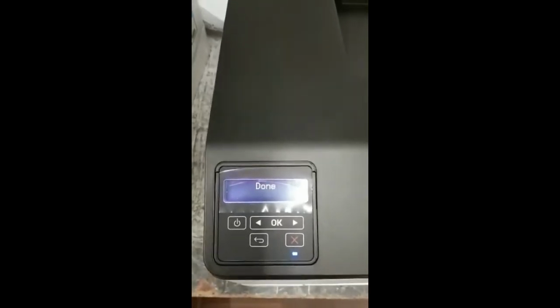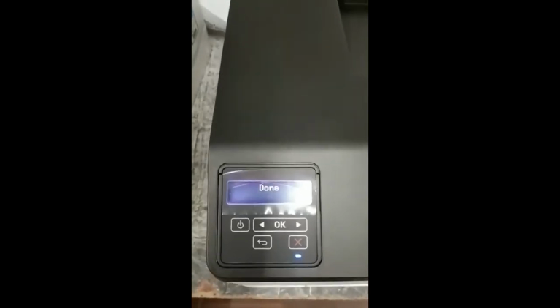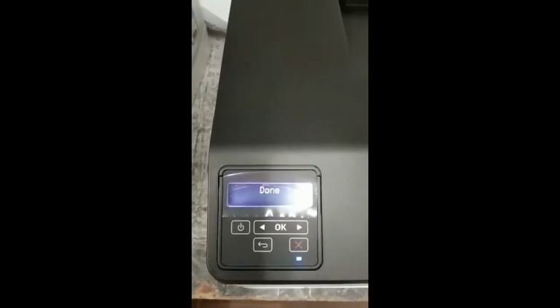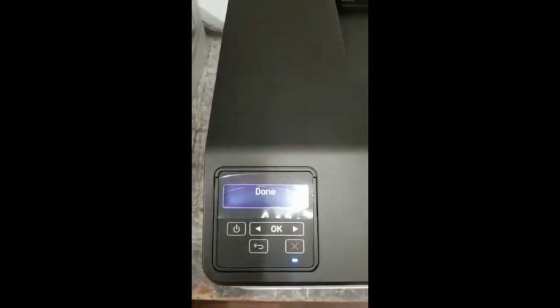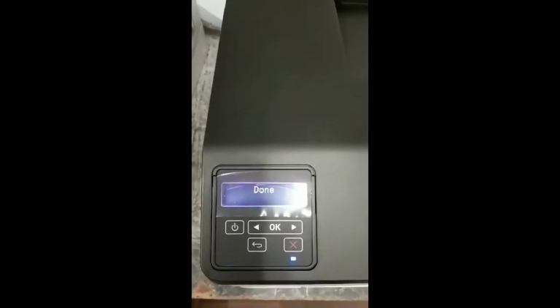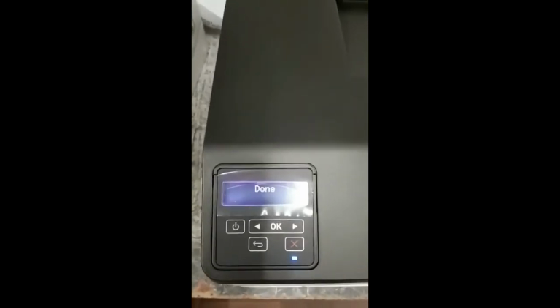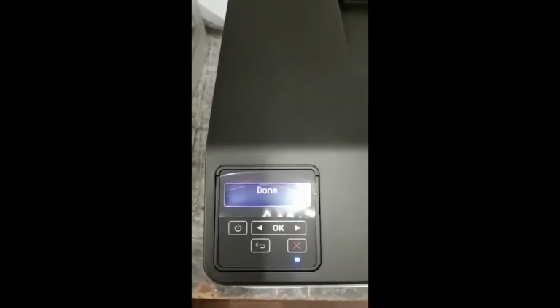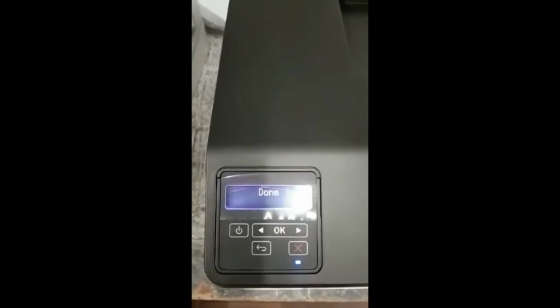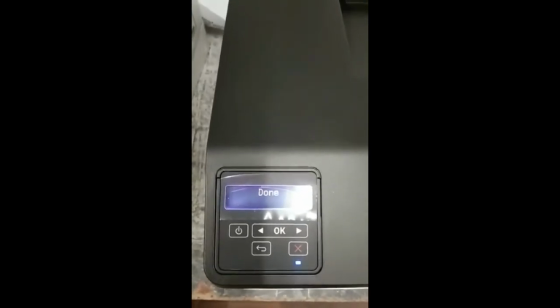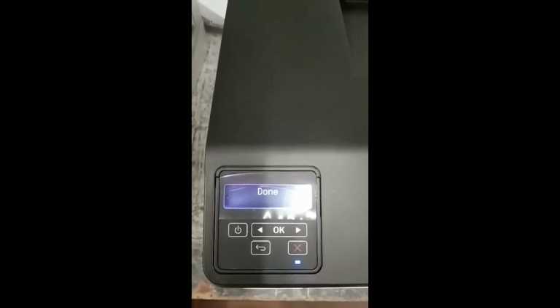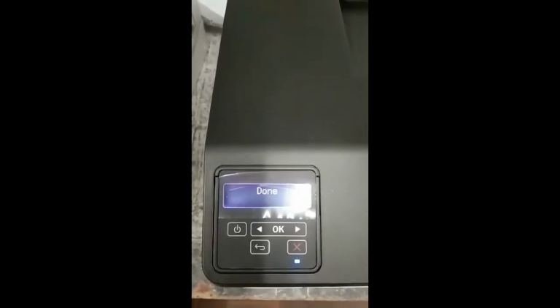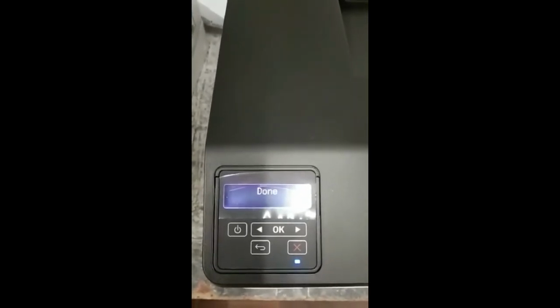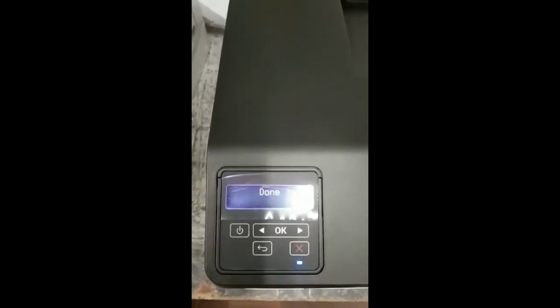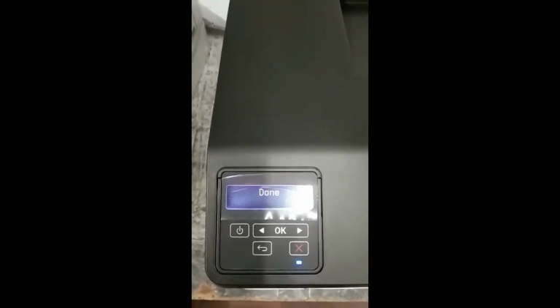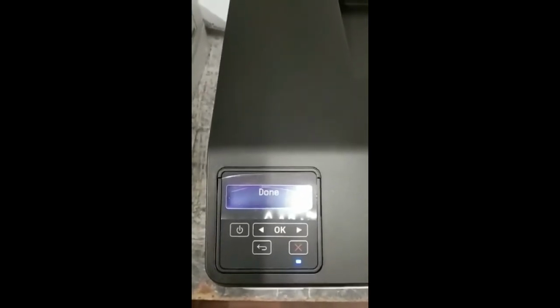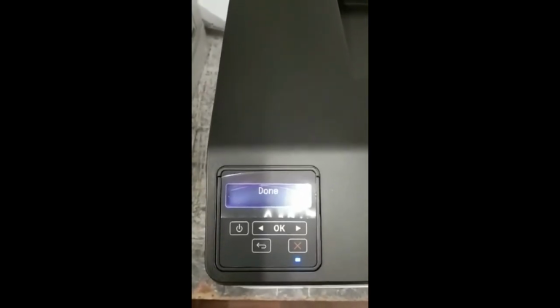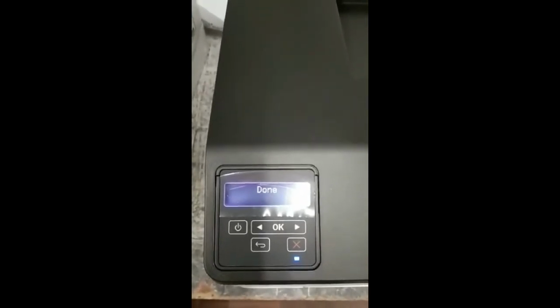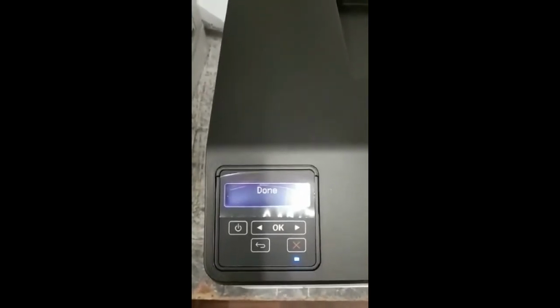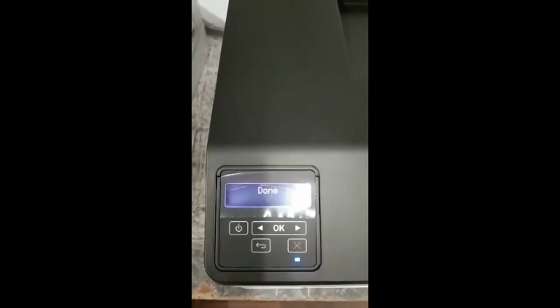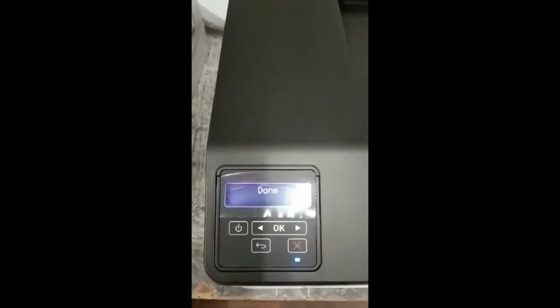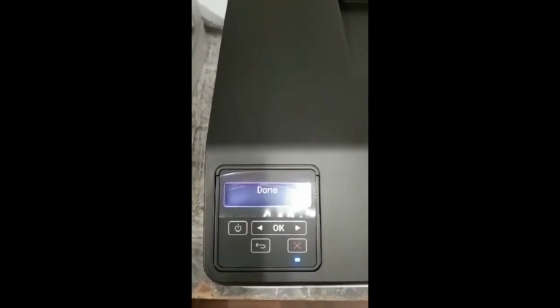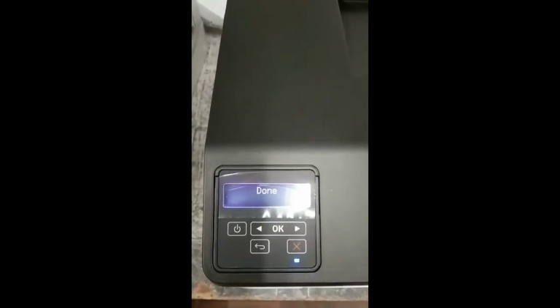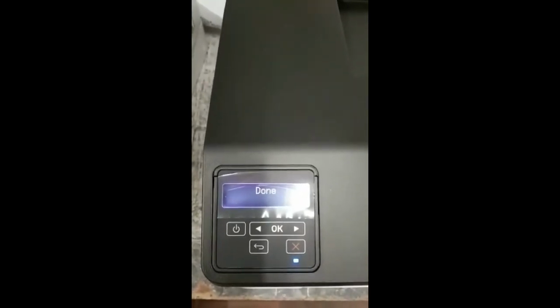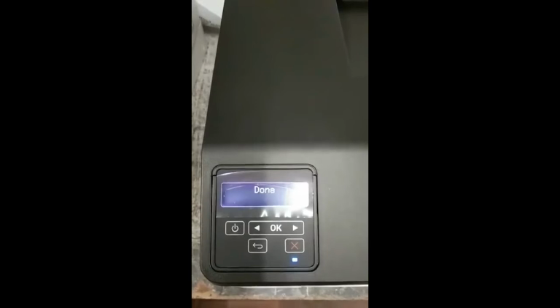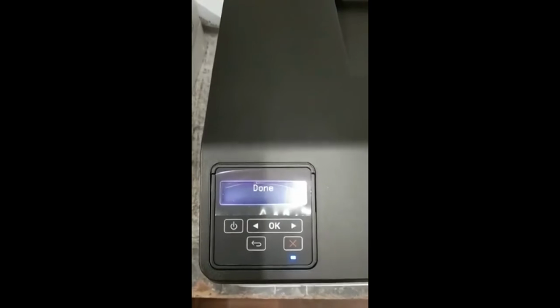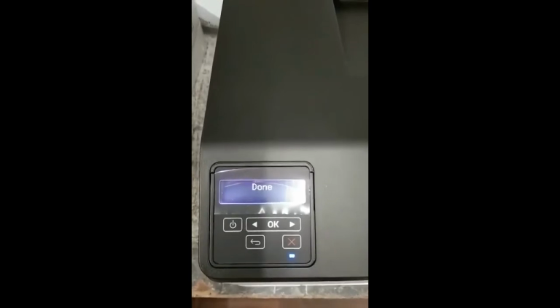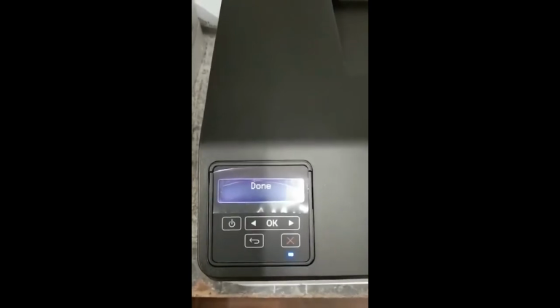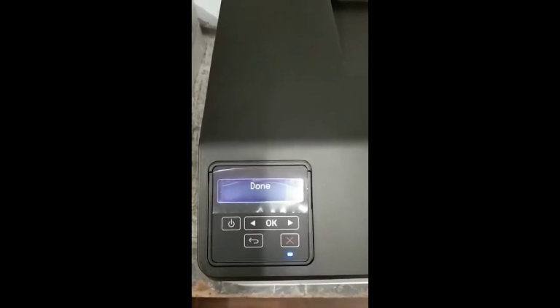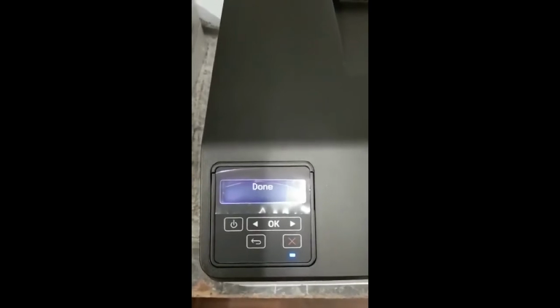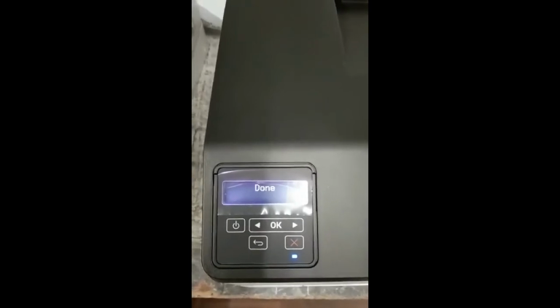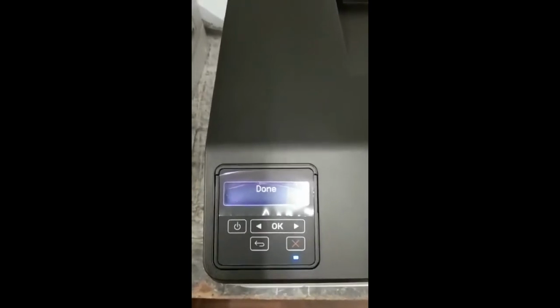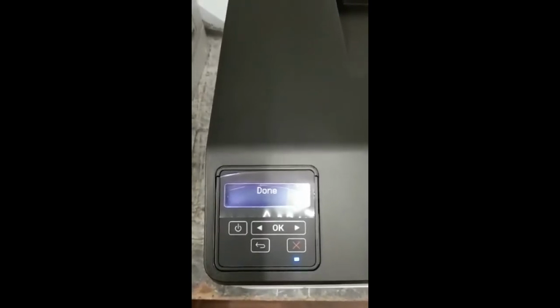Just follow what is shown on the control panel and then wait.